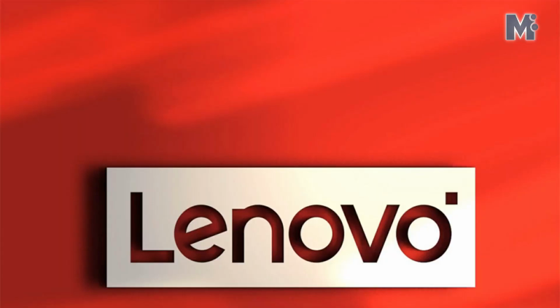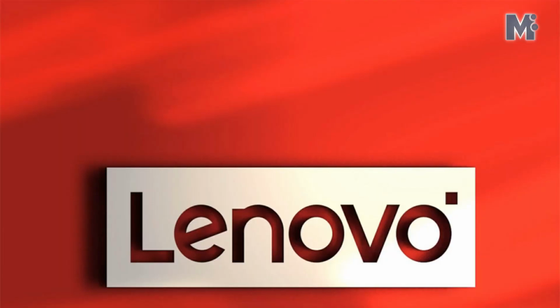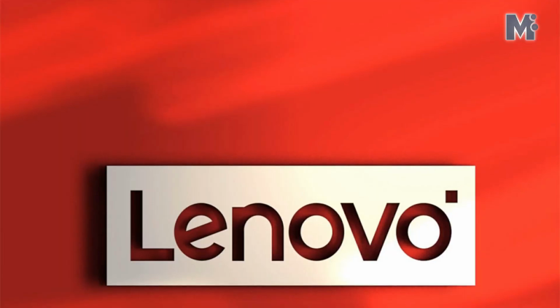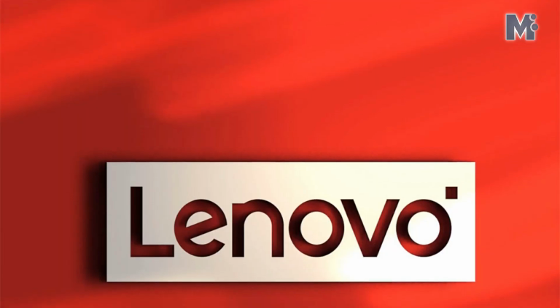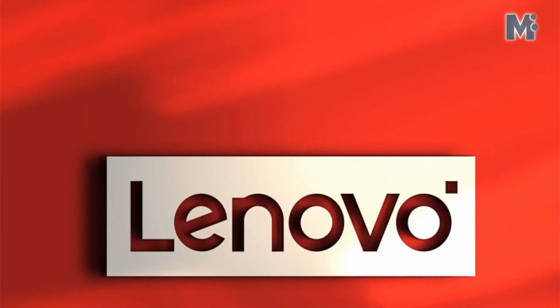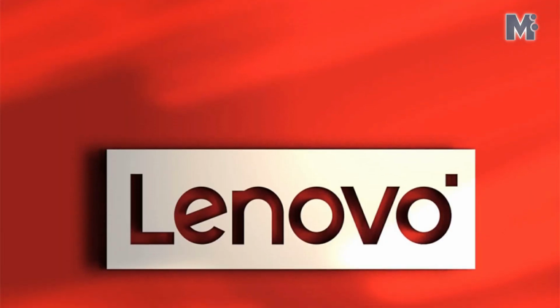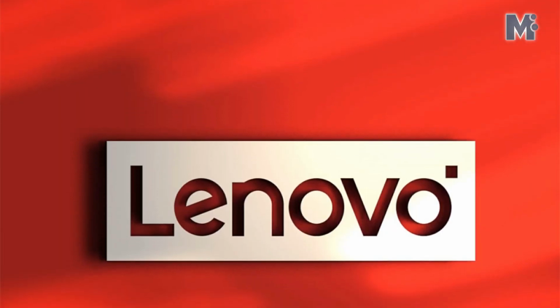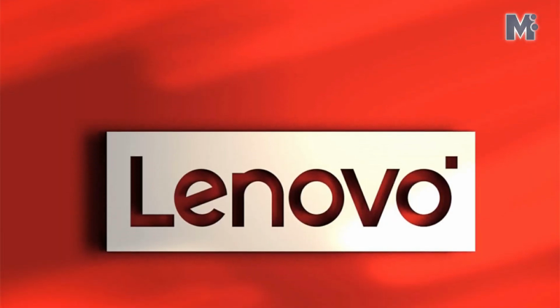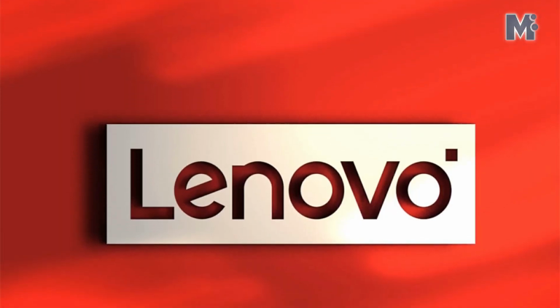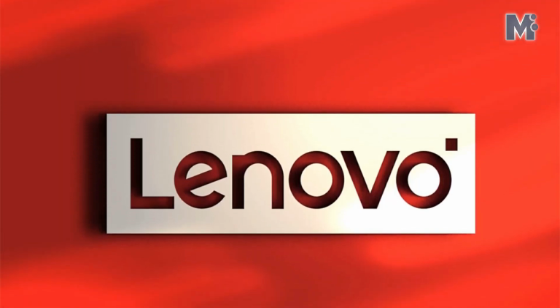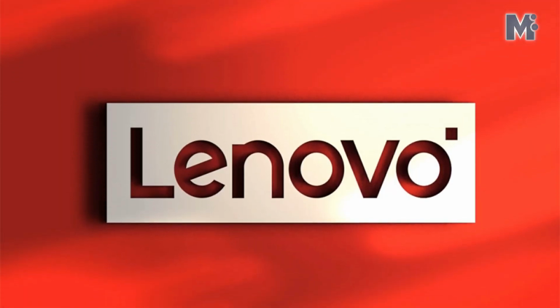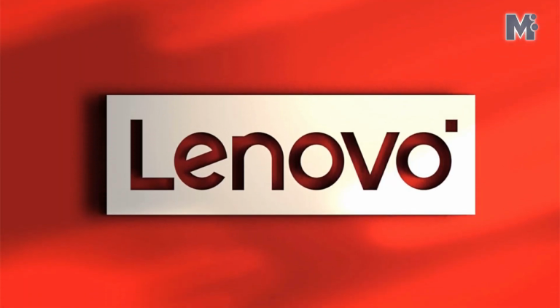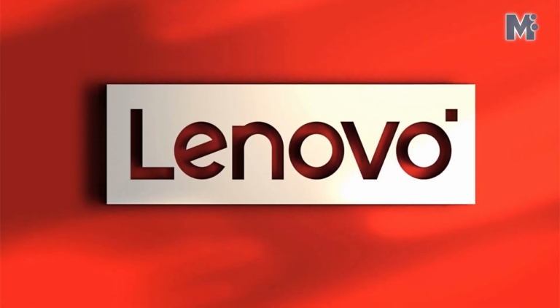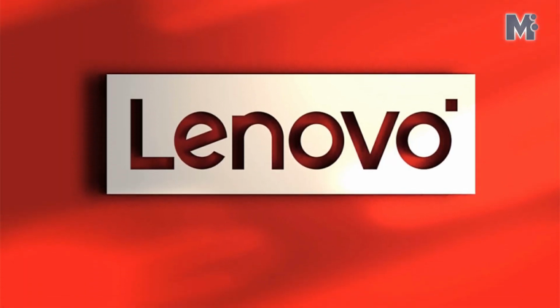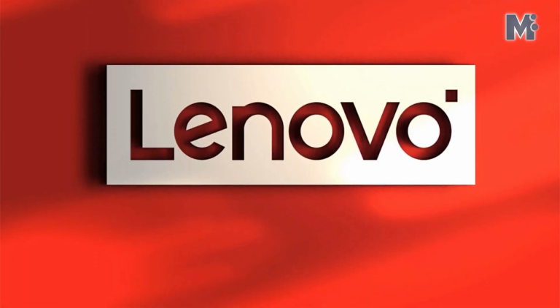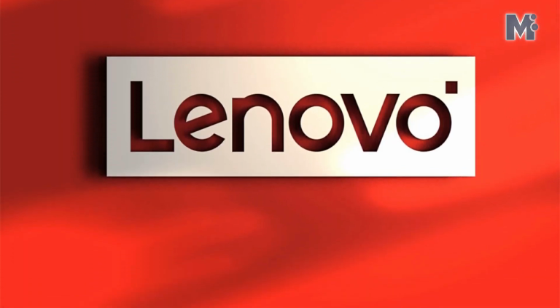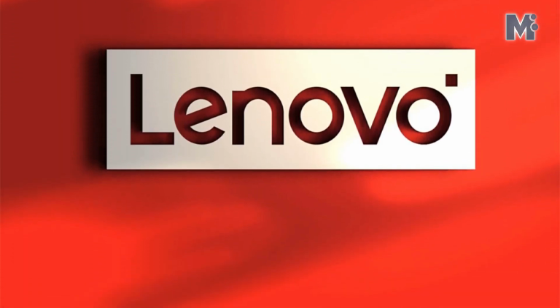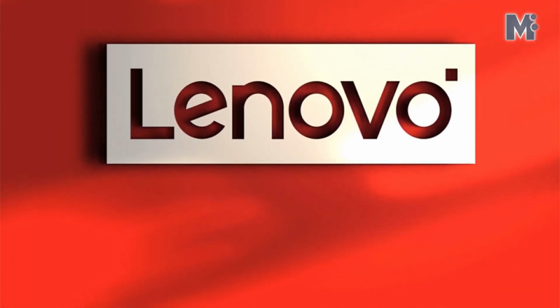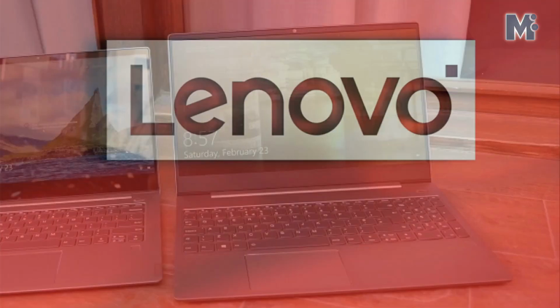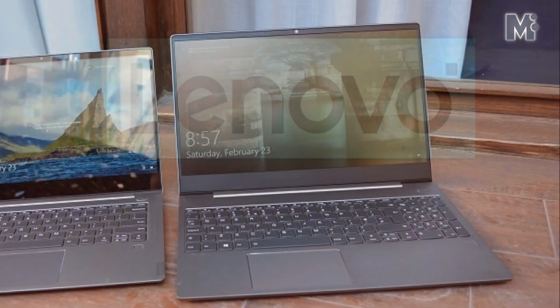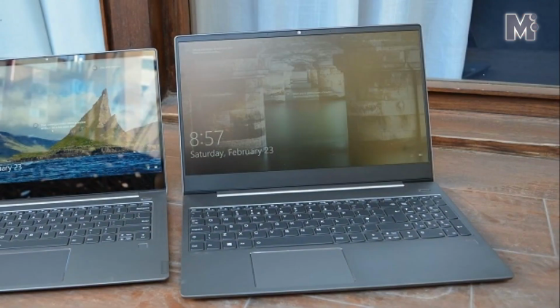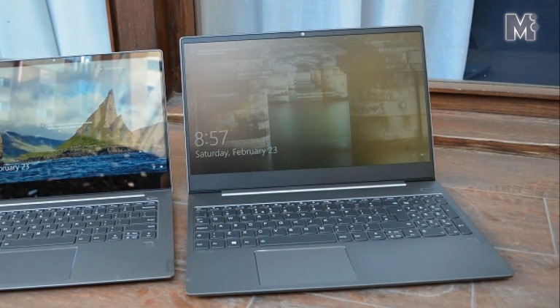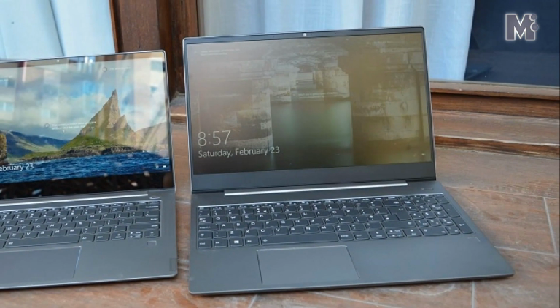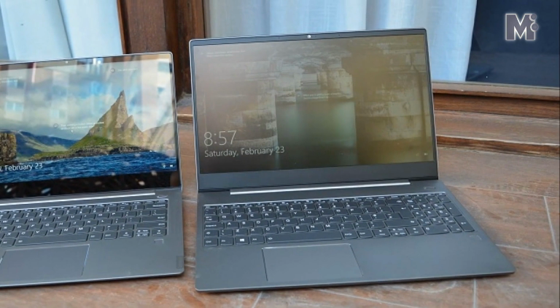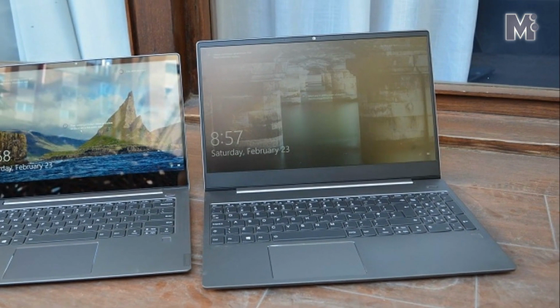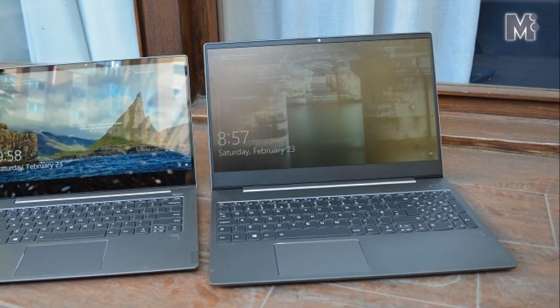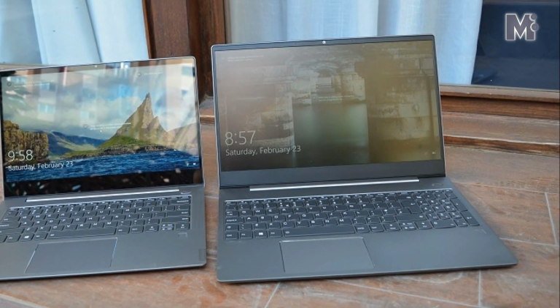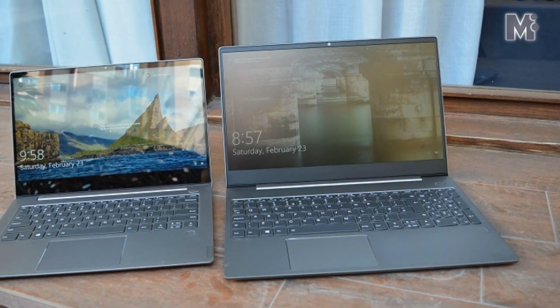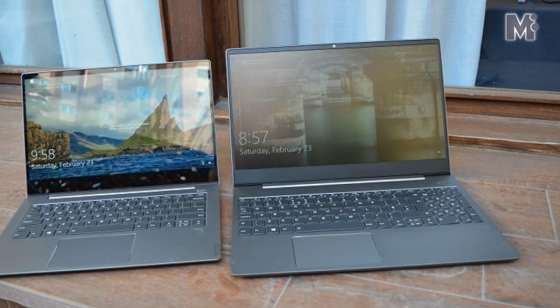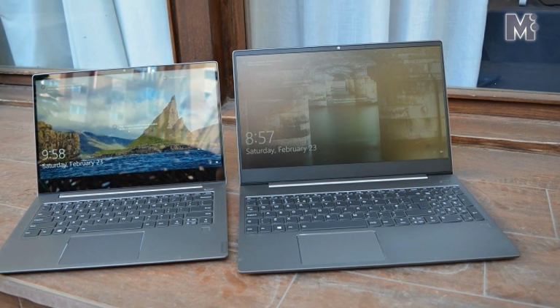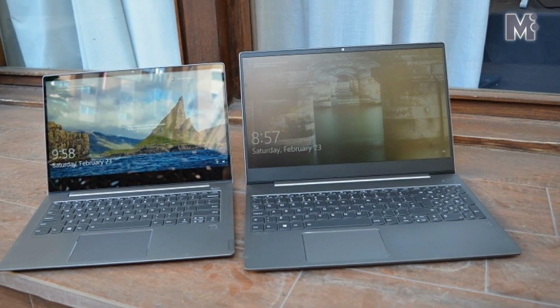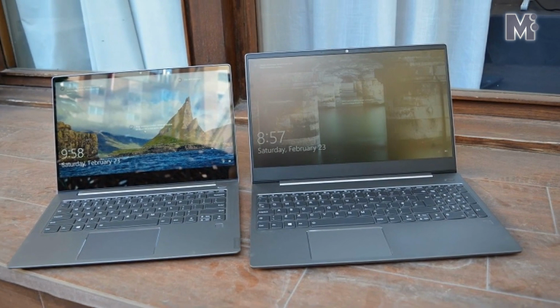Lenovo launches IdeaPad Slim 3 laptop in India — price and features.